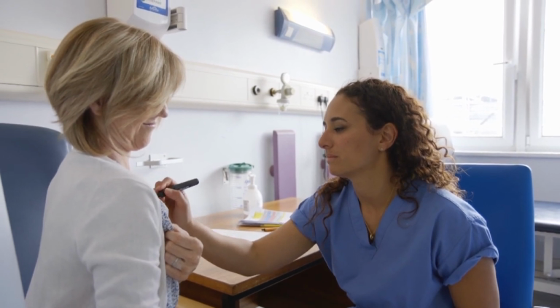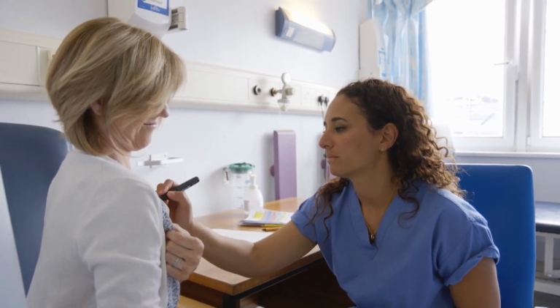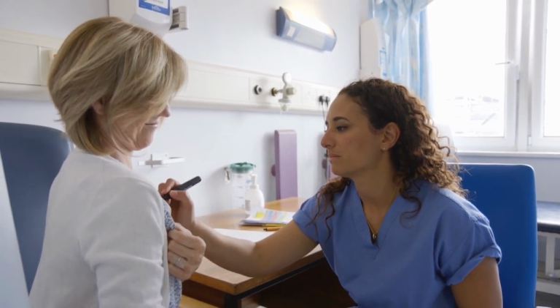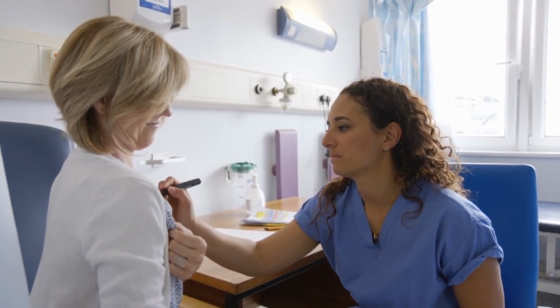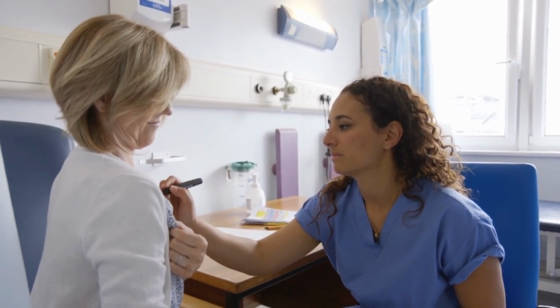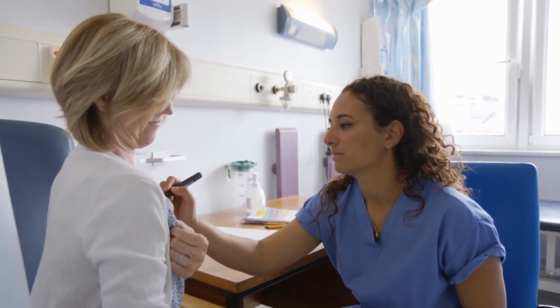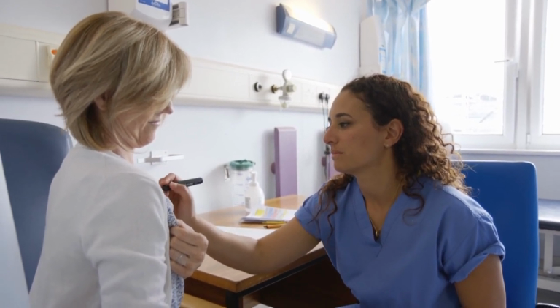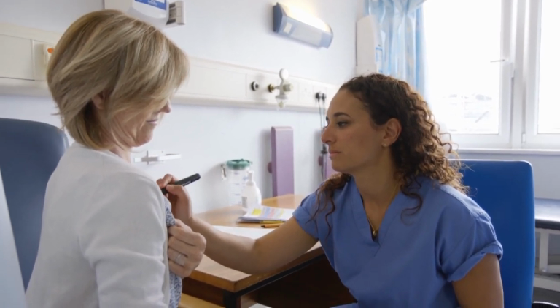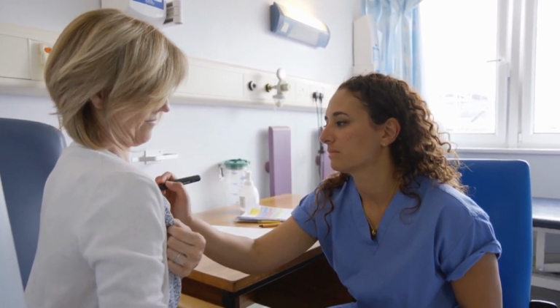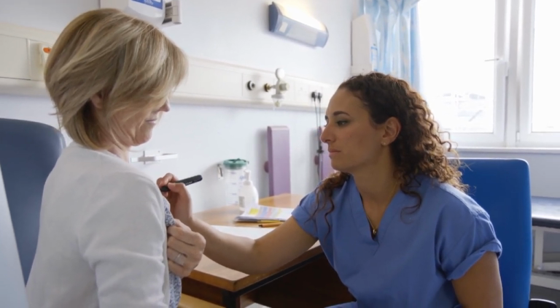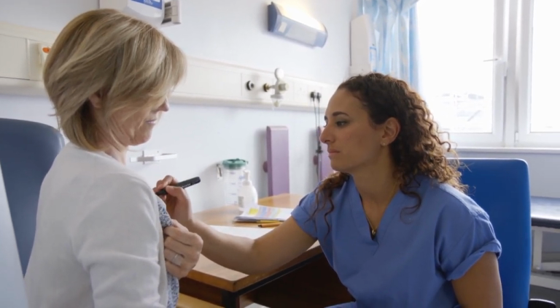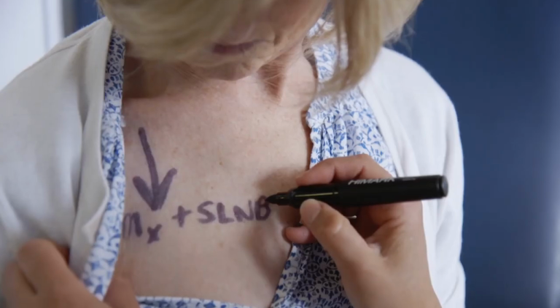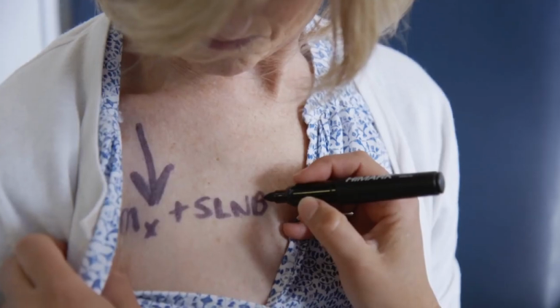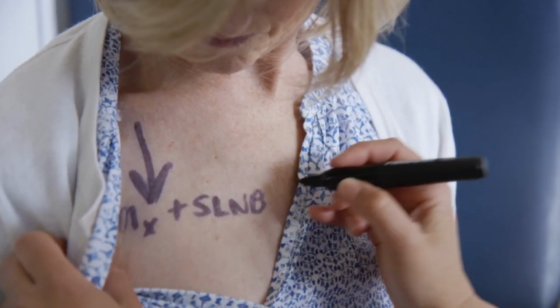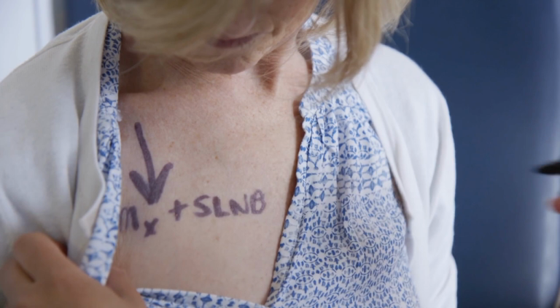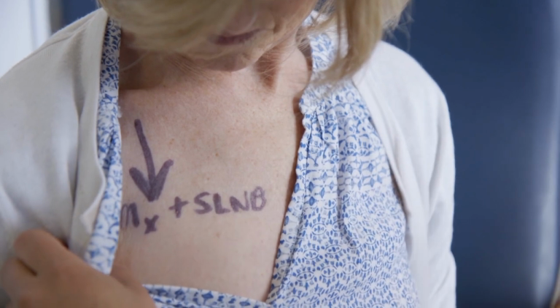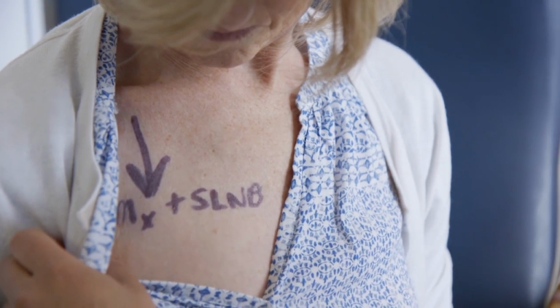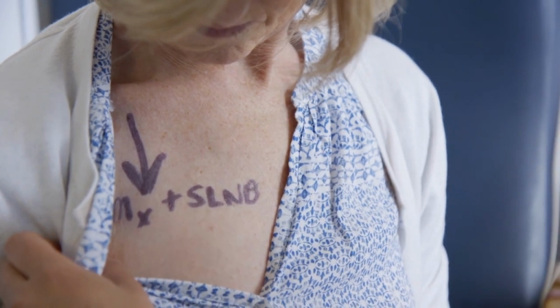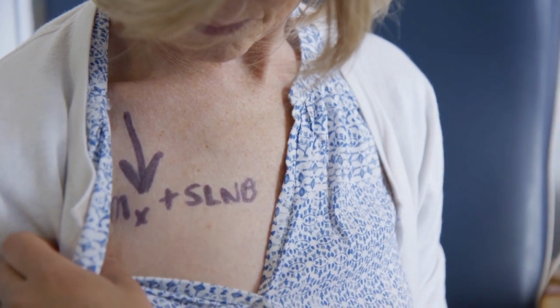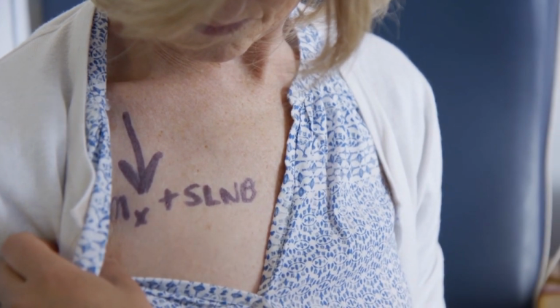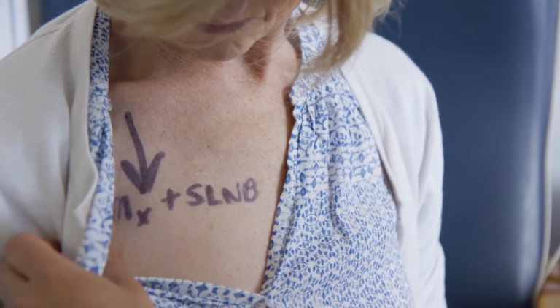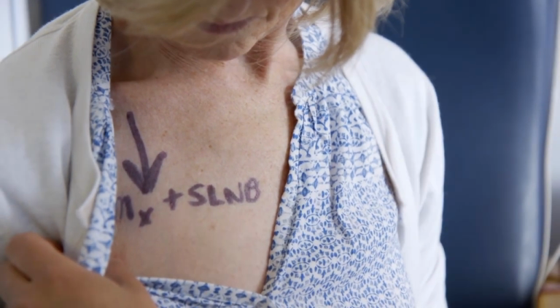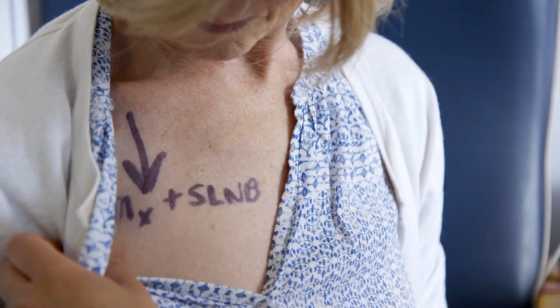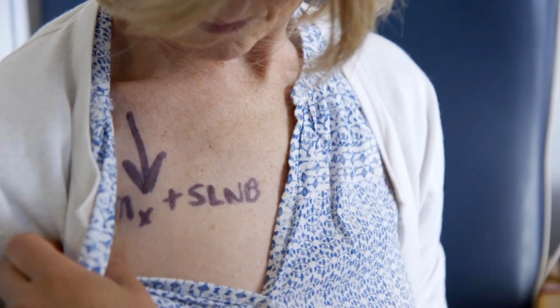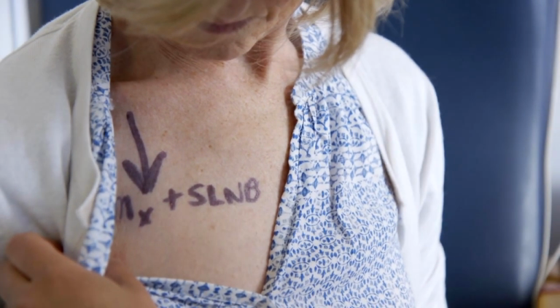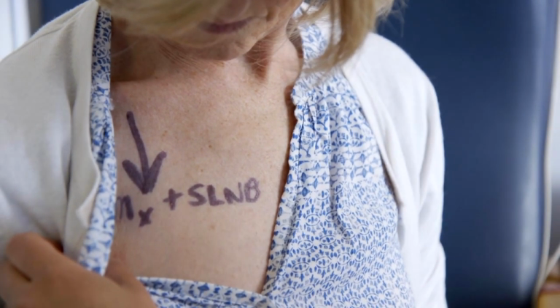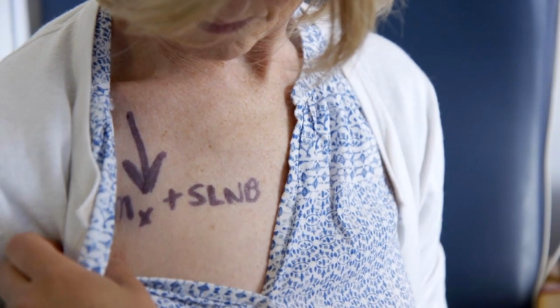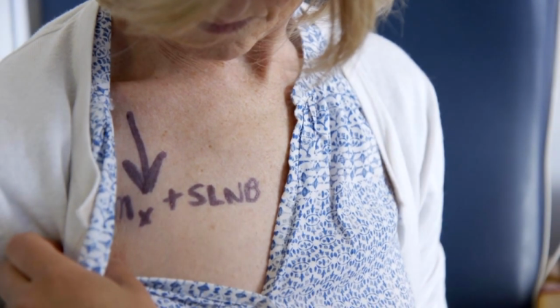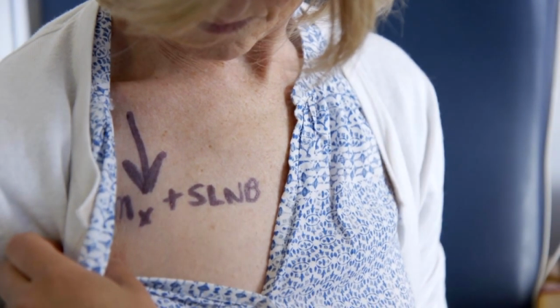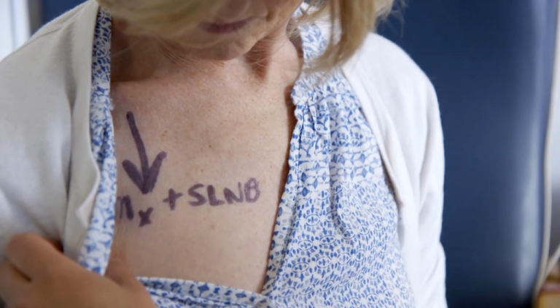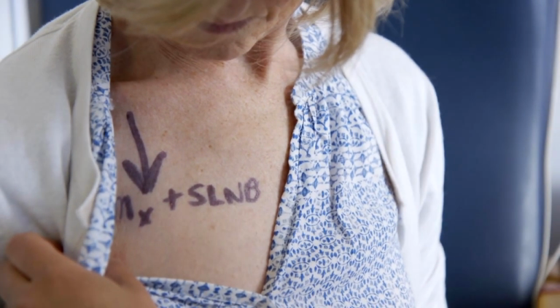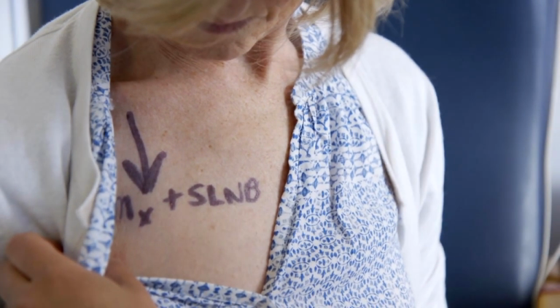Your surgeon will draw an arrow and write the operation name on your skin near the site of your surgery using a marker pen. This pen mark will be looked at and checked once you are in the anaesthetic room and in the operating theatre, and forms part of our safety checks.